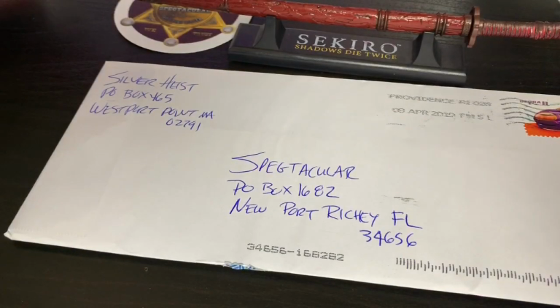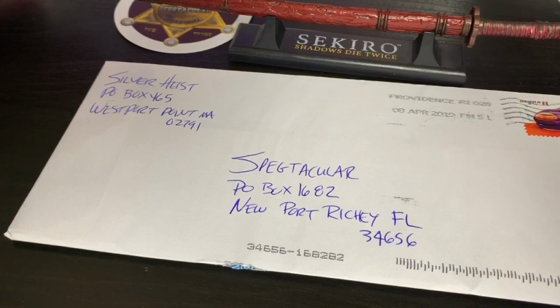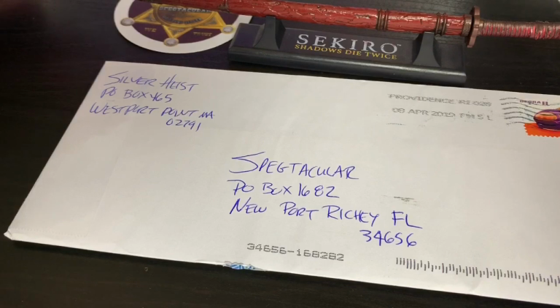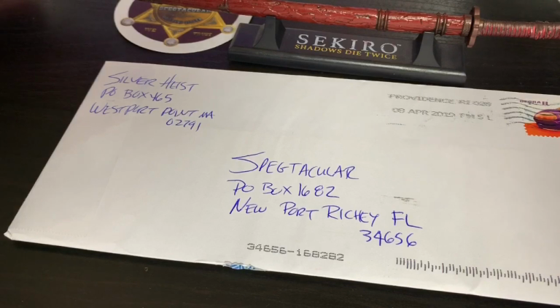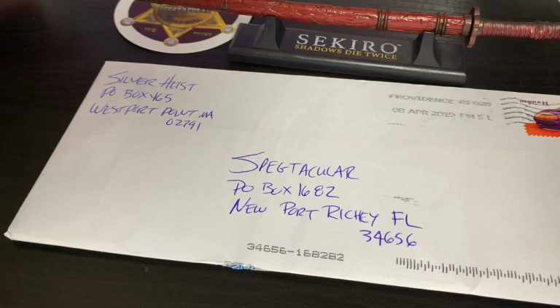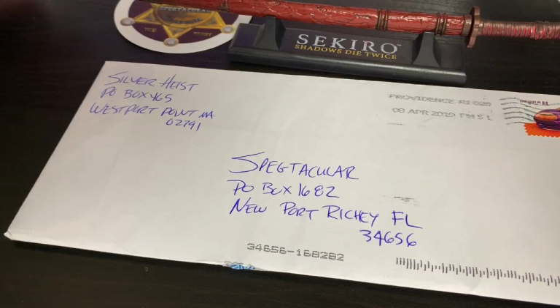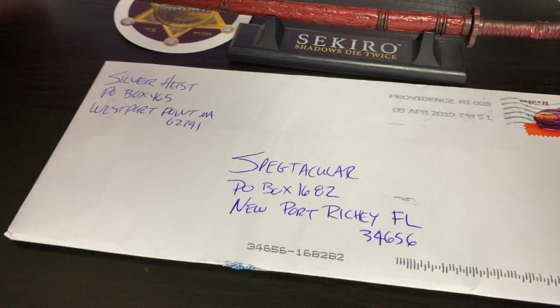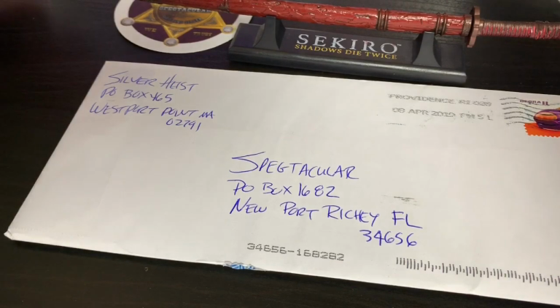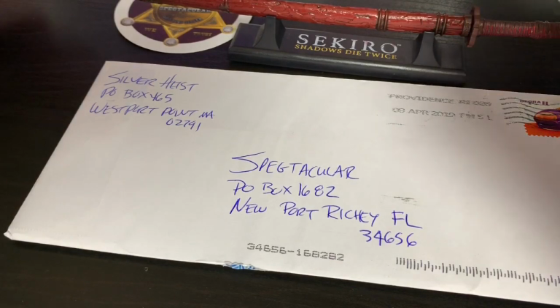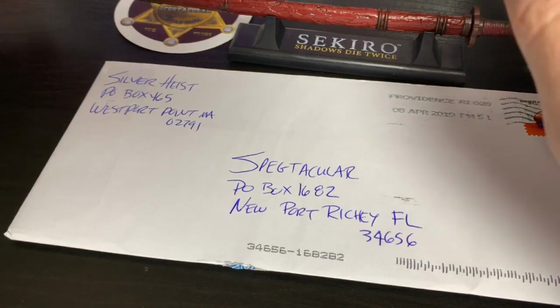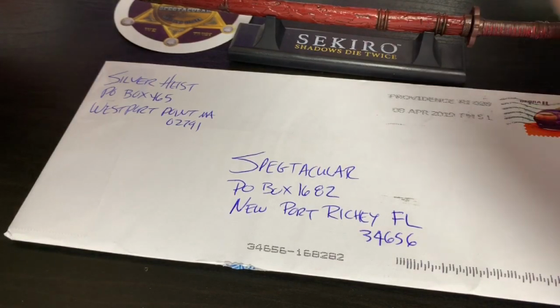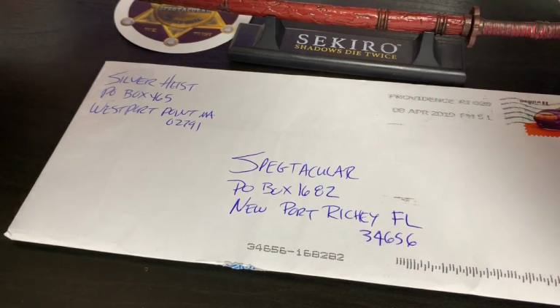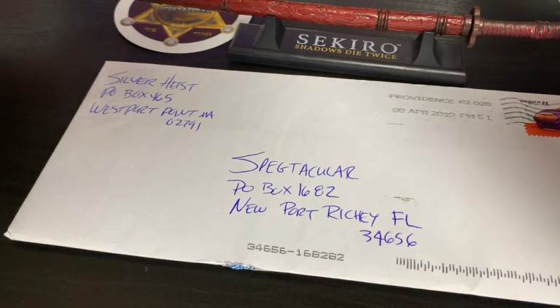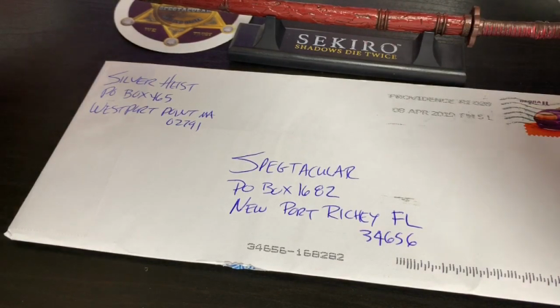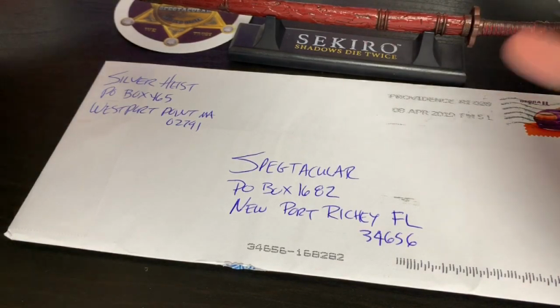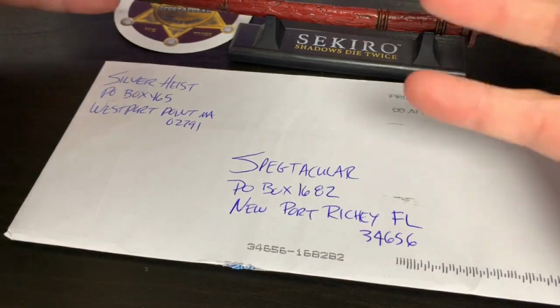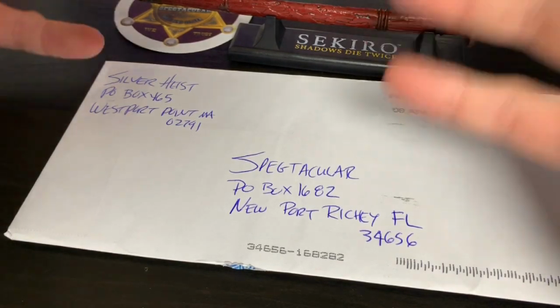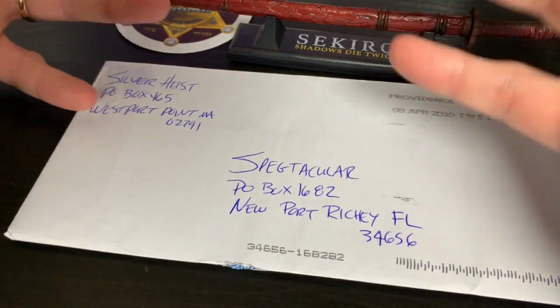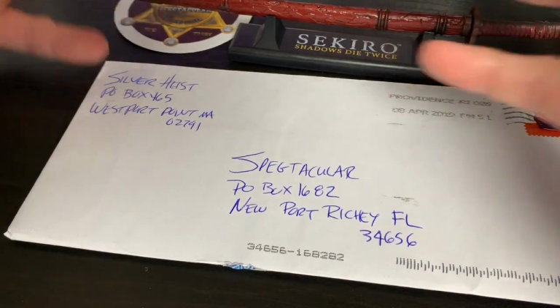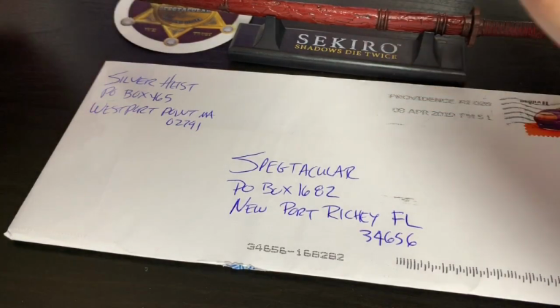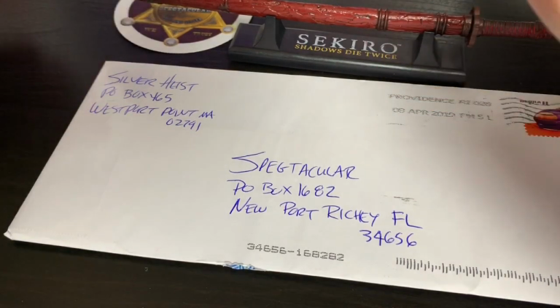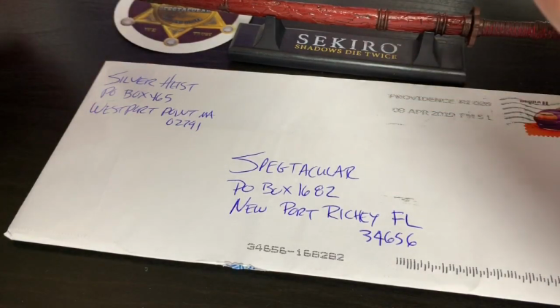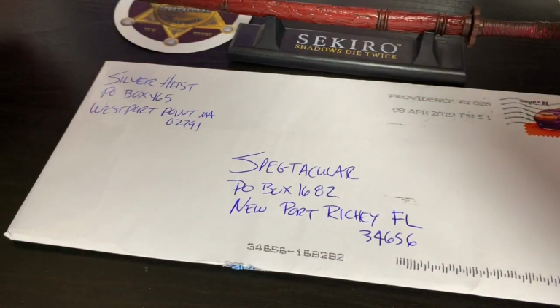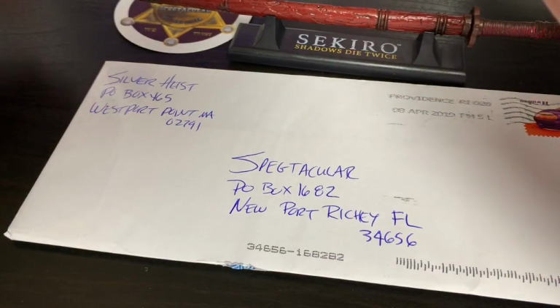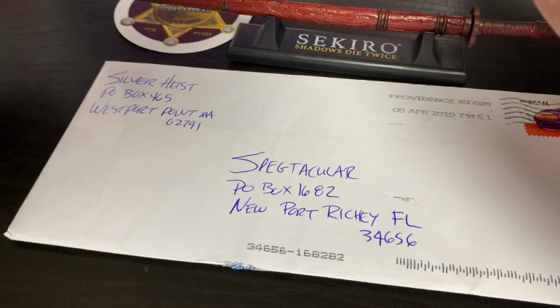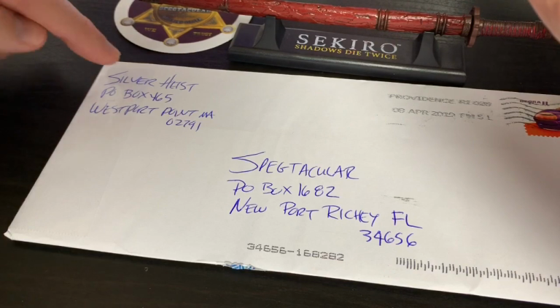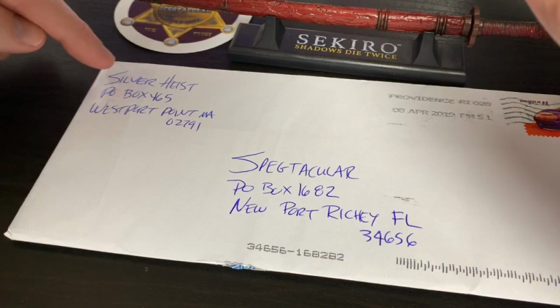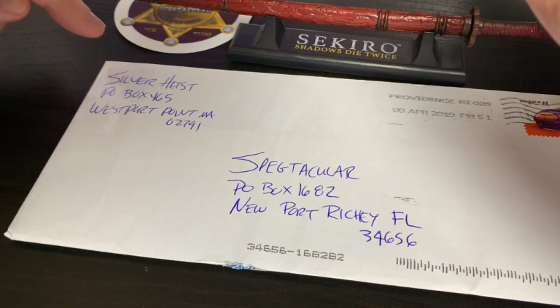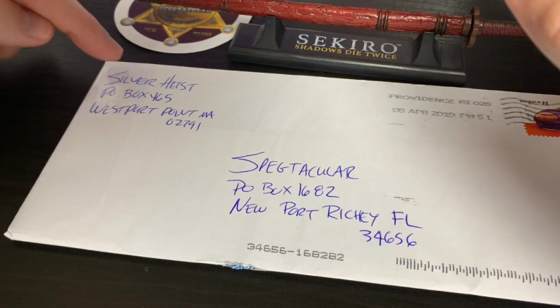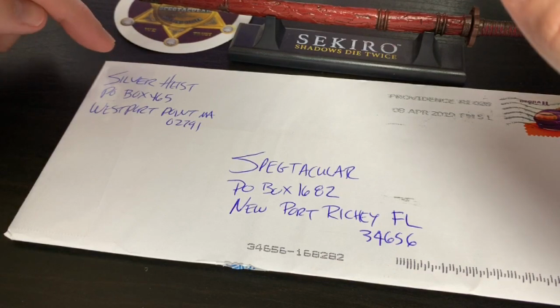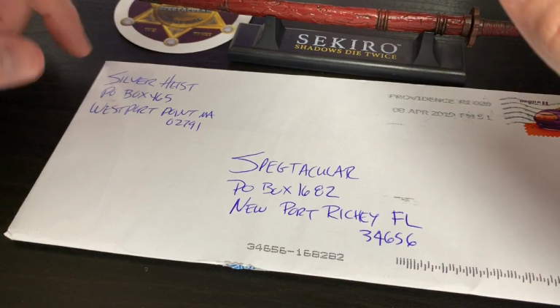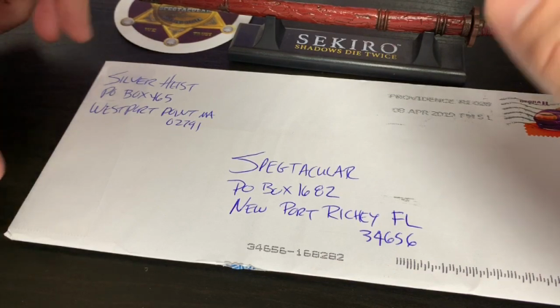Hello, everybody. It's Spectacular Silverstacular. Today I have mail — it's a mail call. It's from Silver Heist today.